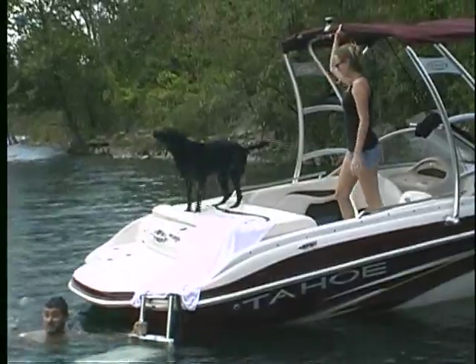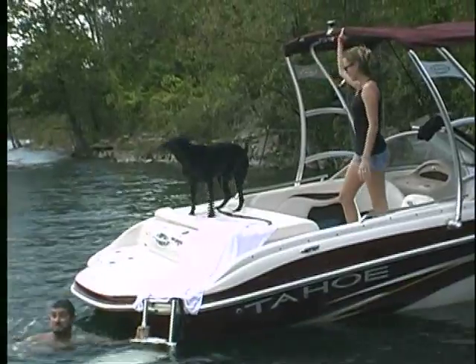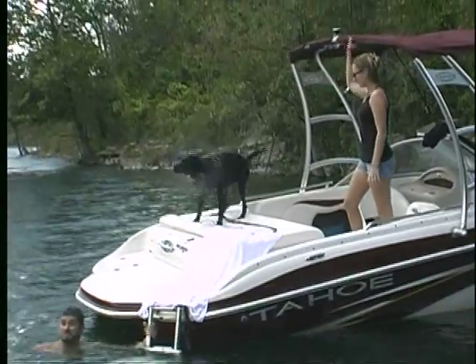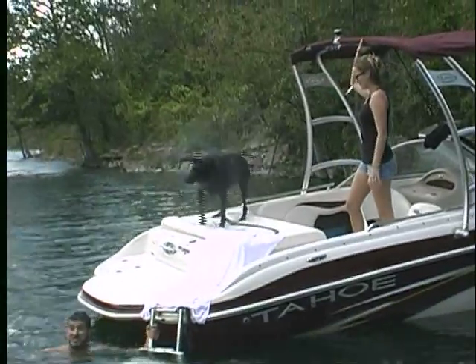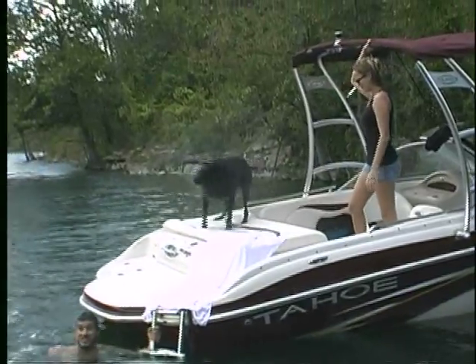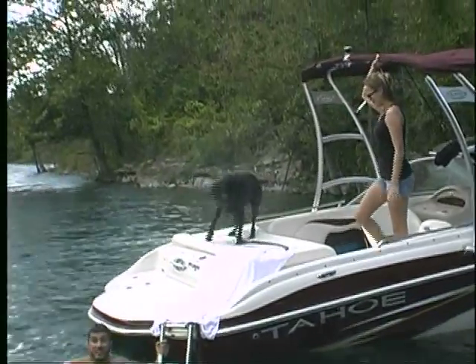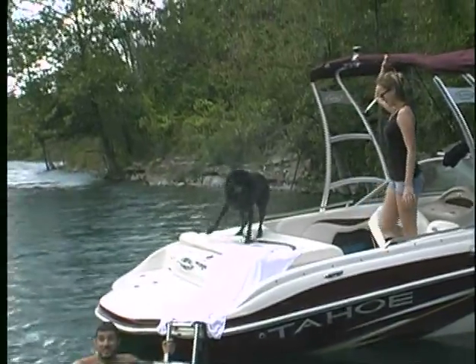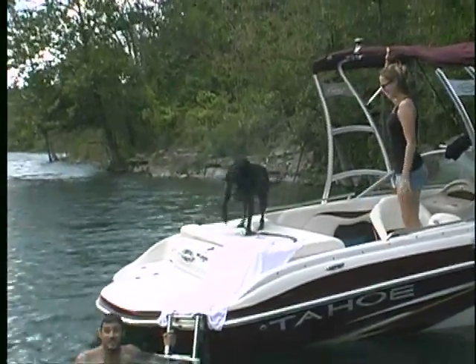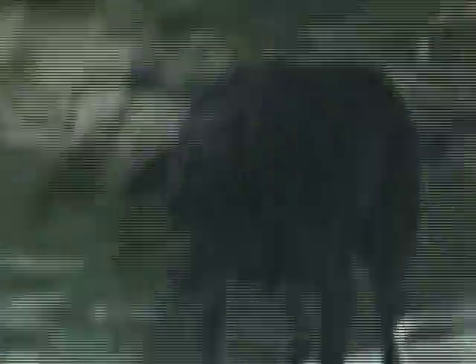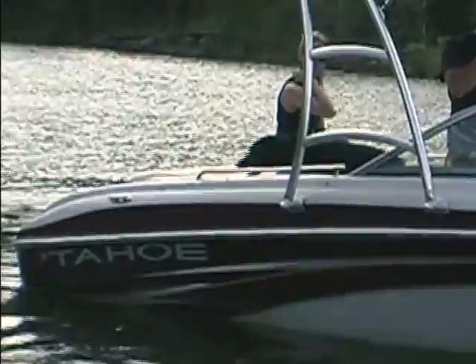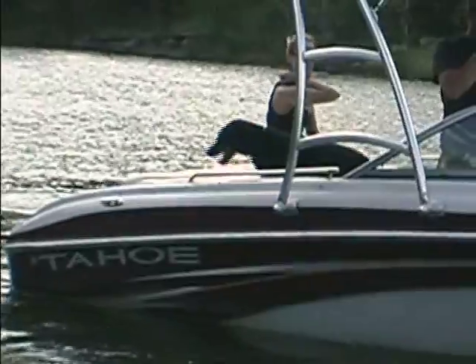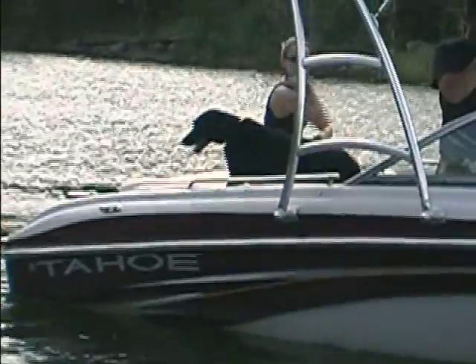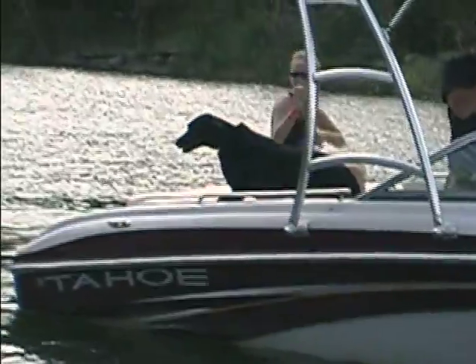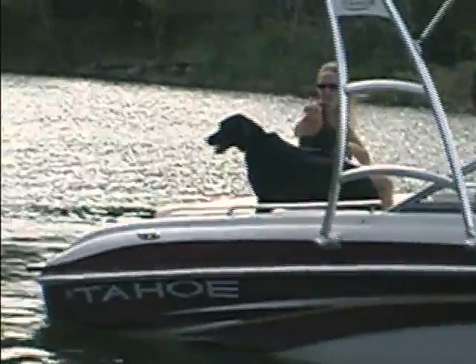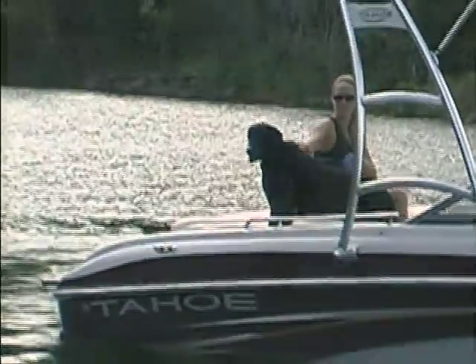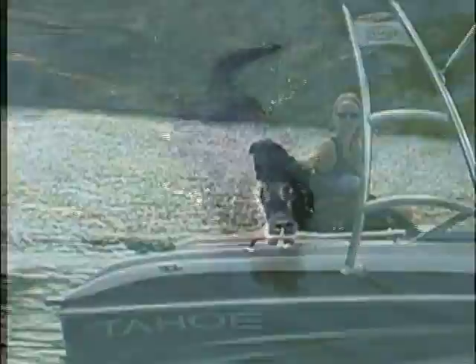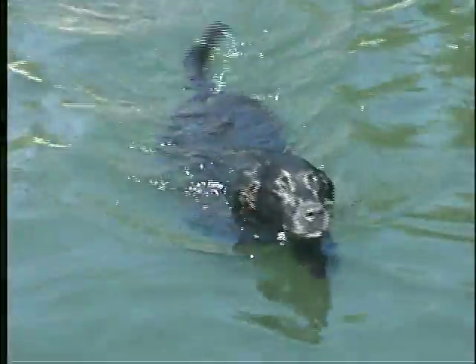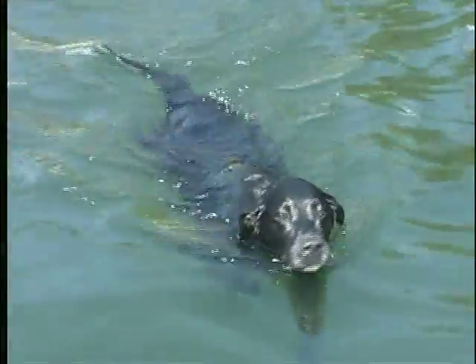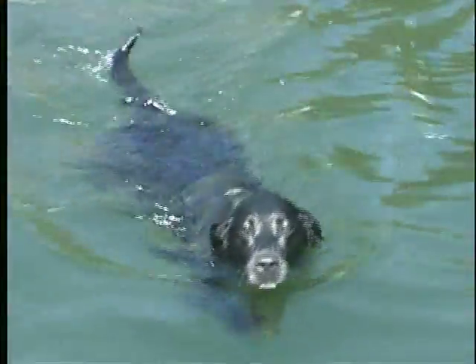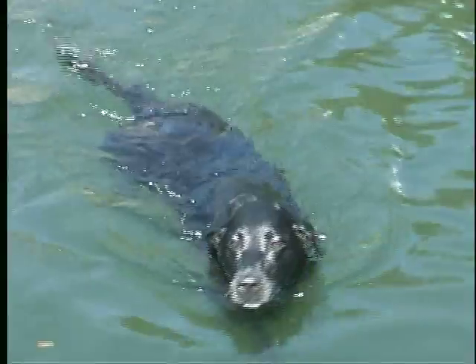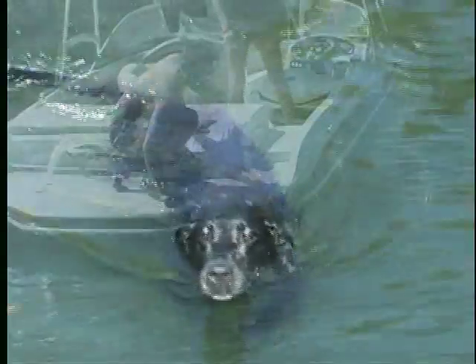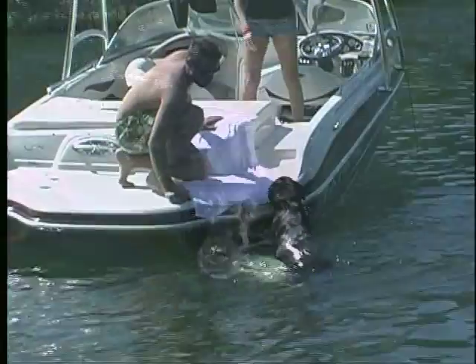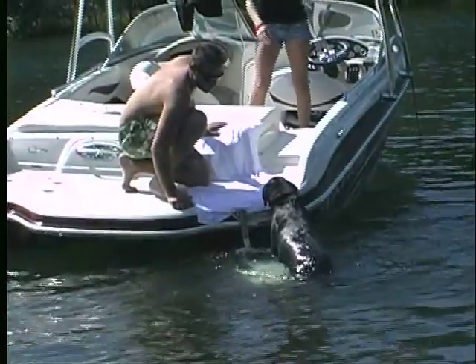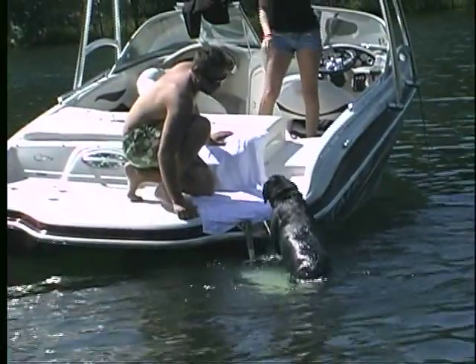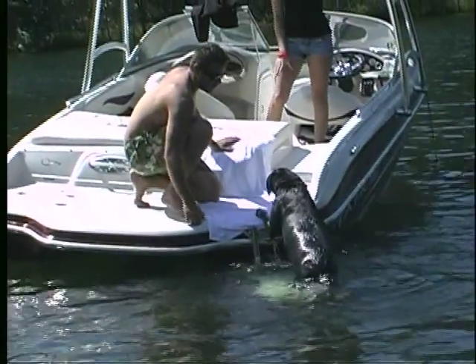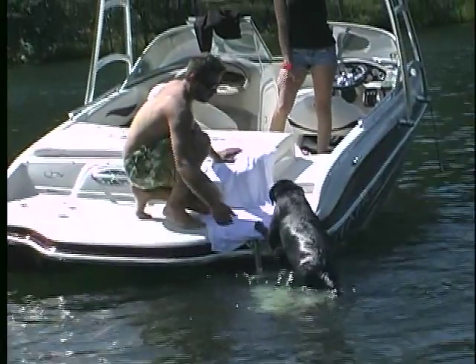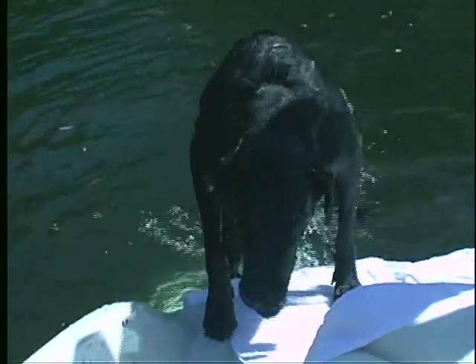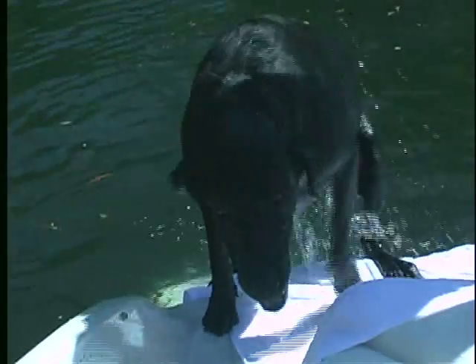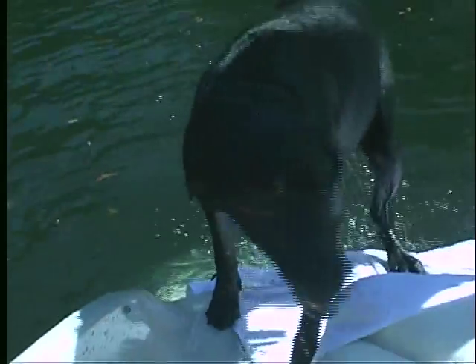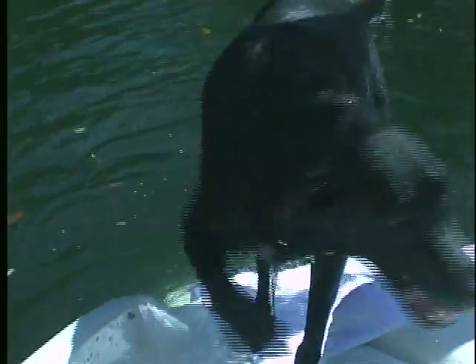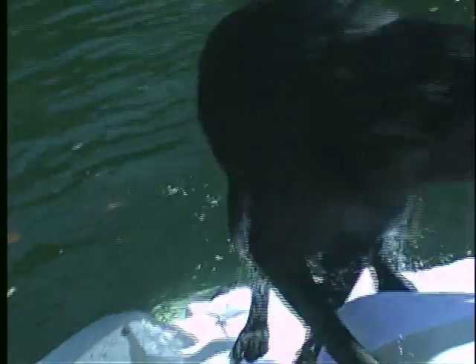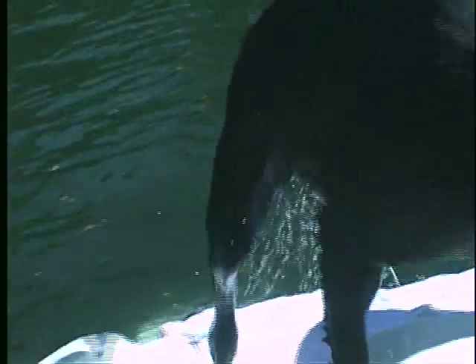So the next time you go to the lake, don't keep your dog in the boat — let him have fun in the water too, and use the Loda Pup from Great Day.